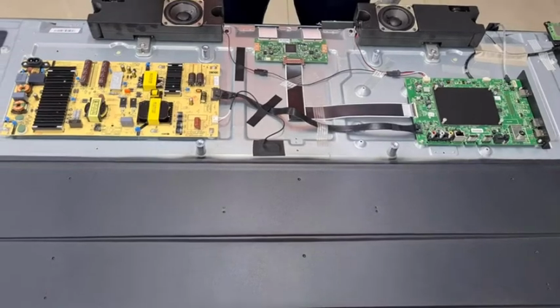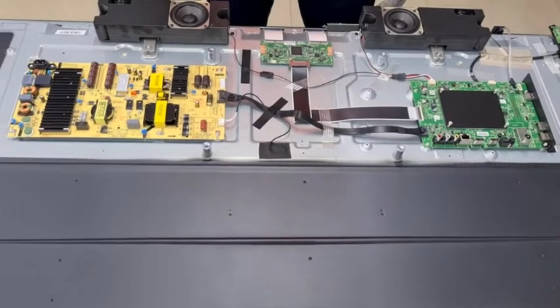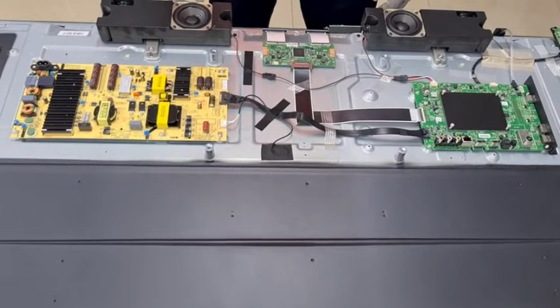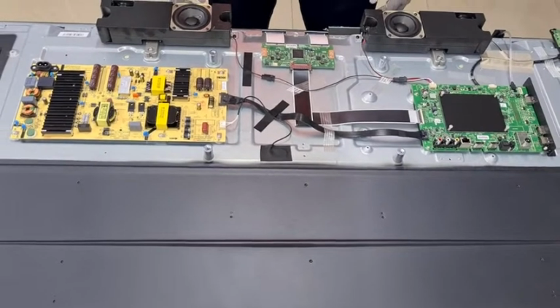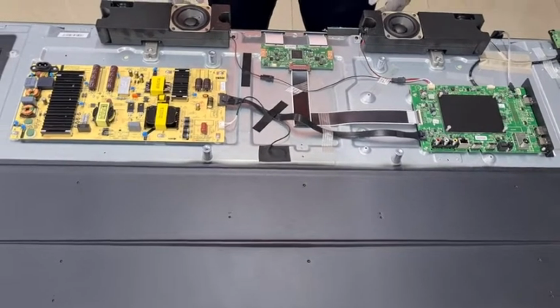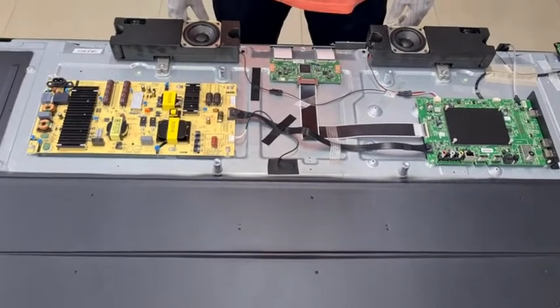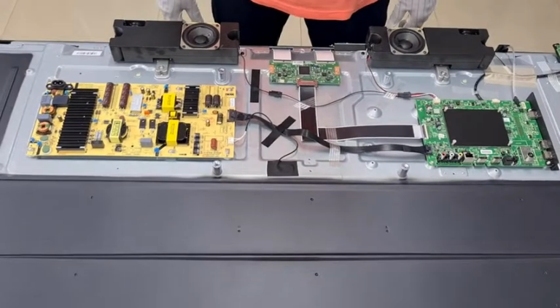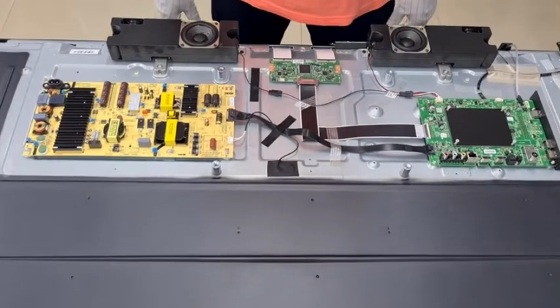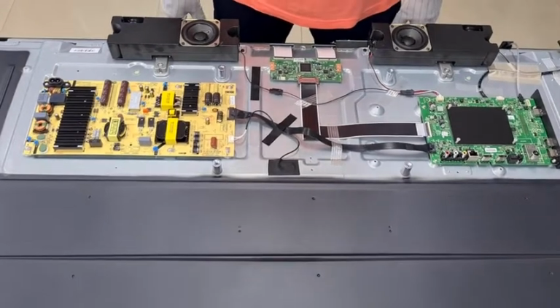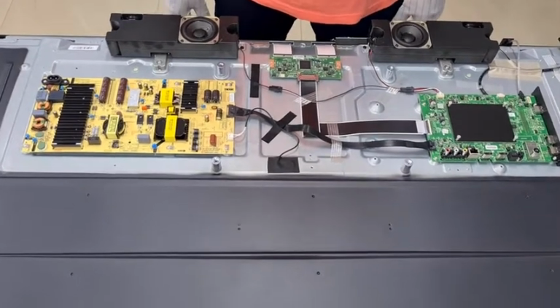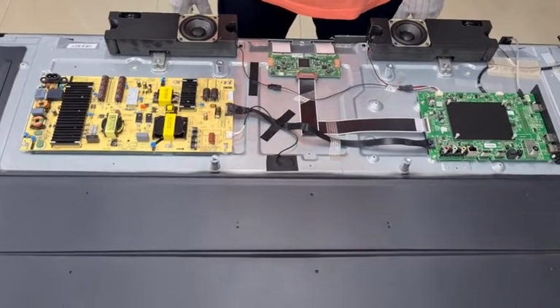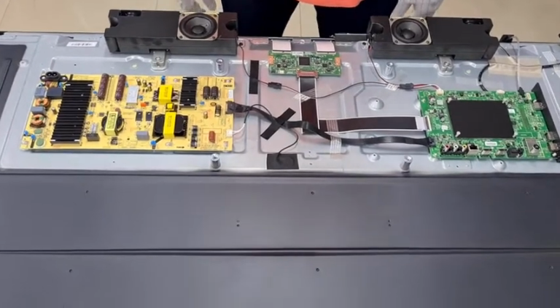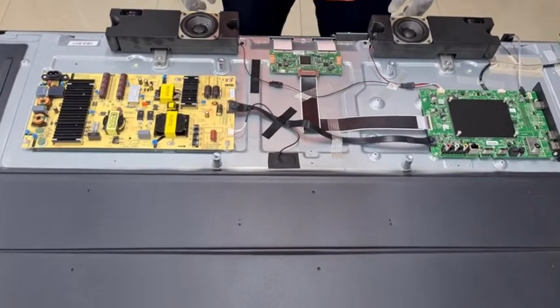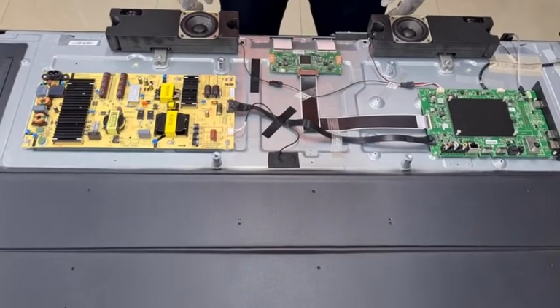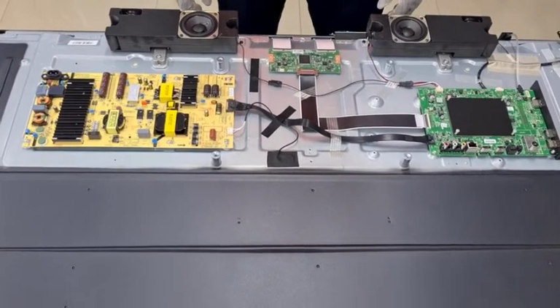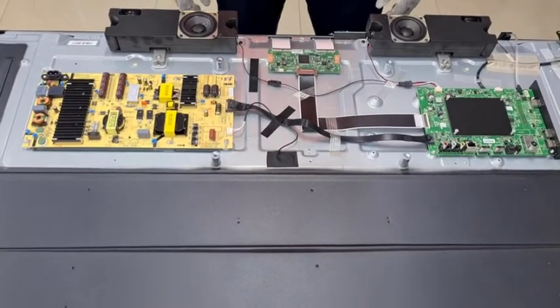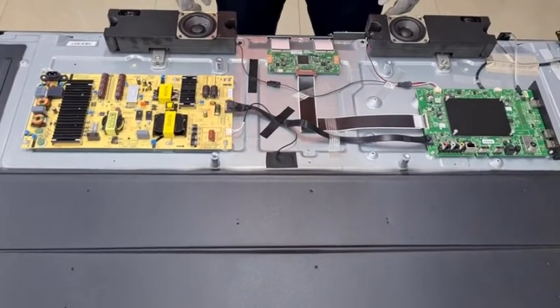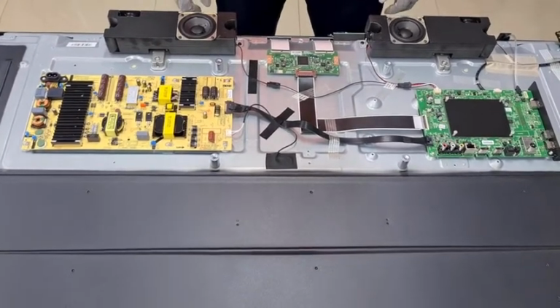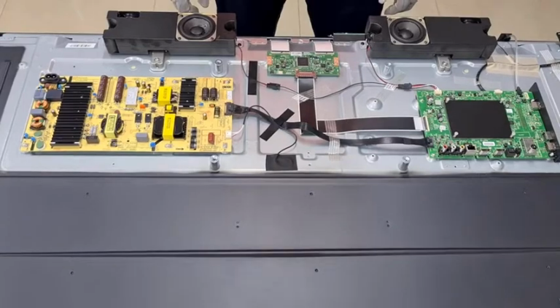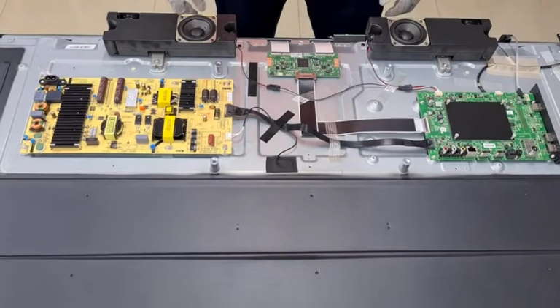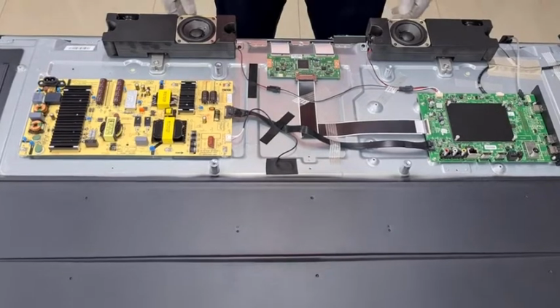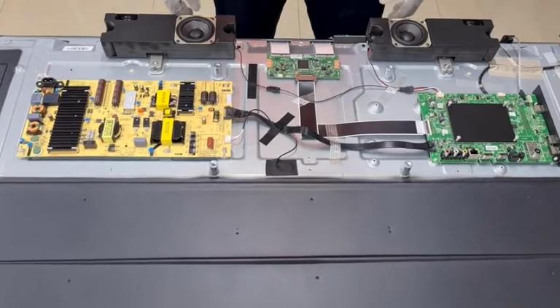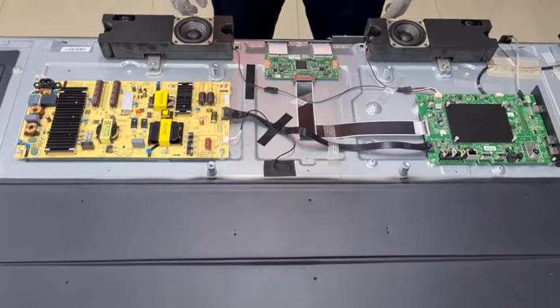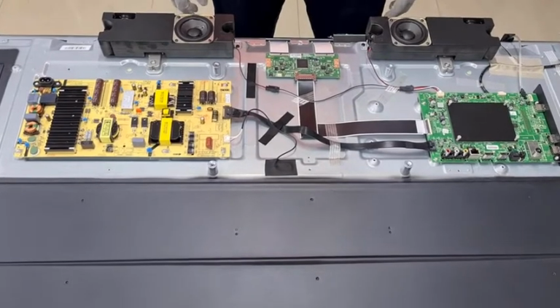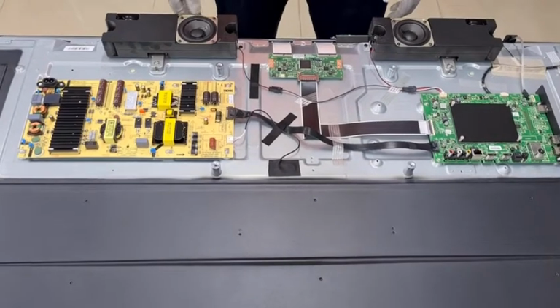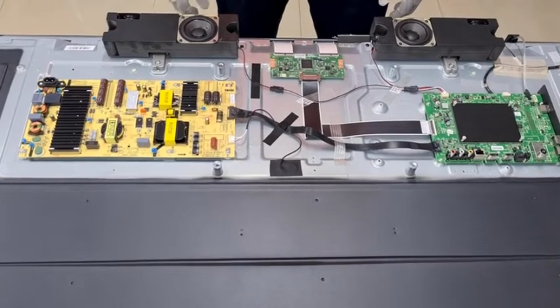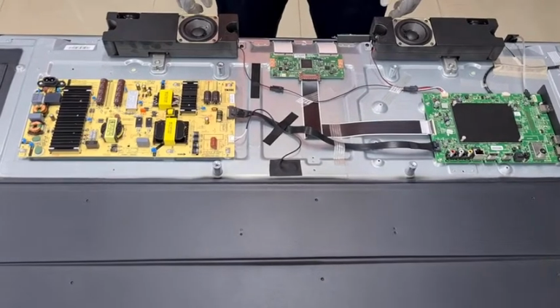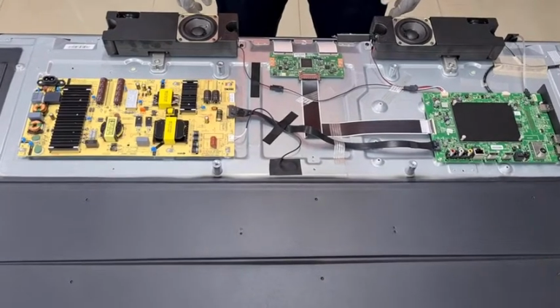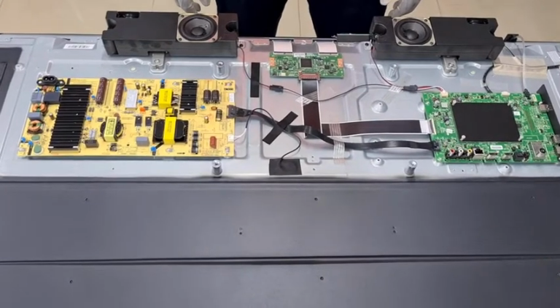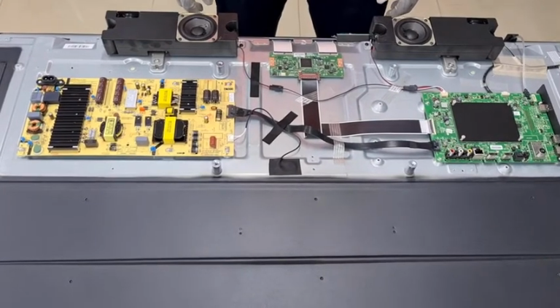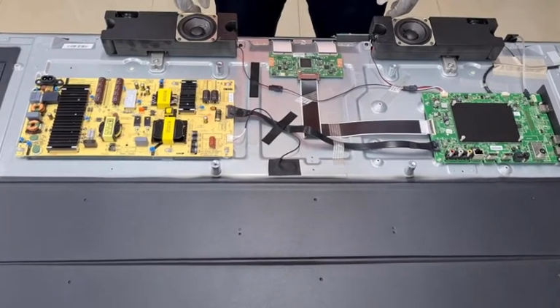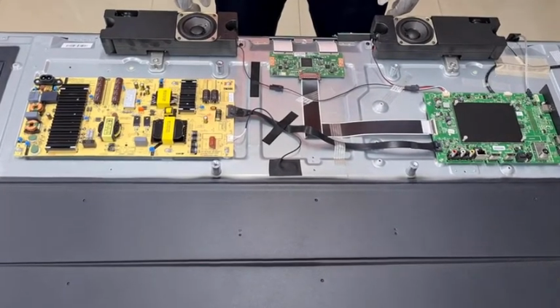Hi, after opening this Marque 55-inch TV, let me explain what are the key components inside the TV.